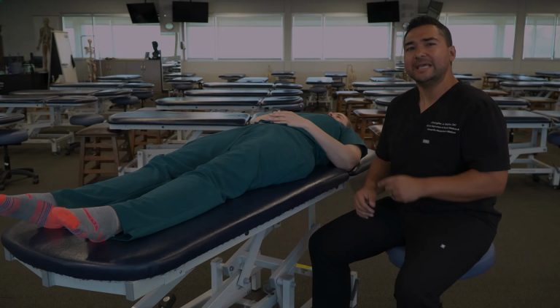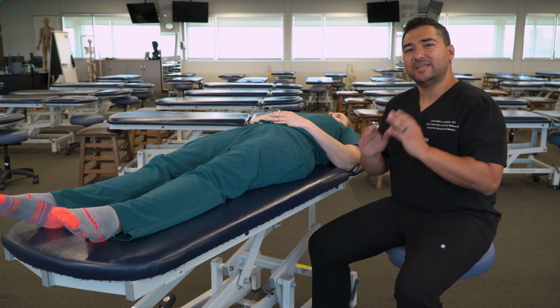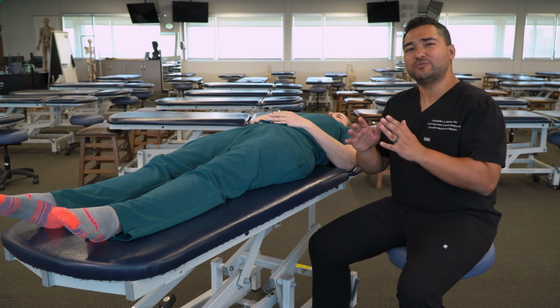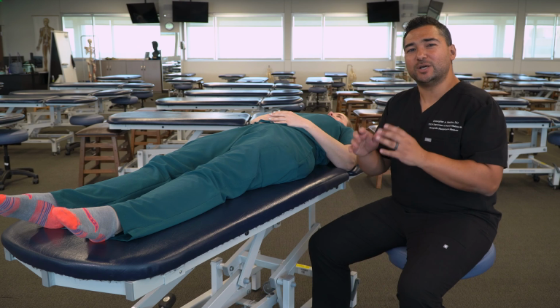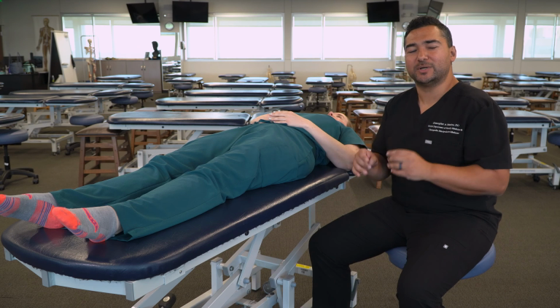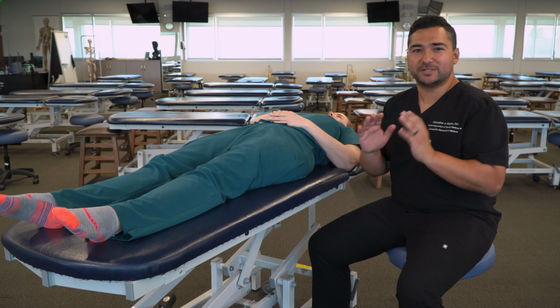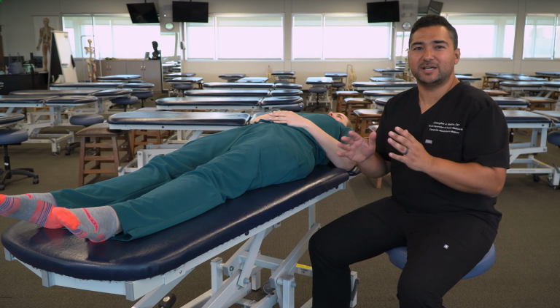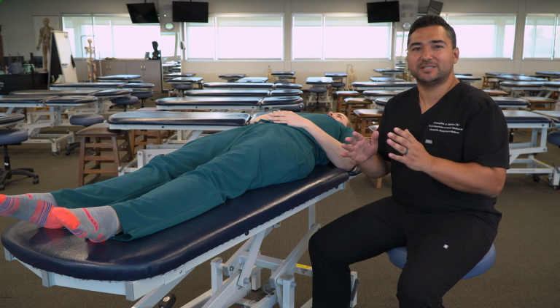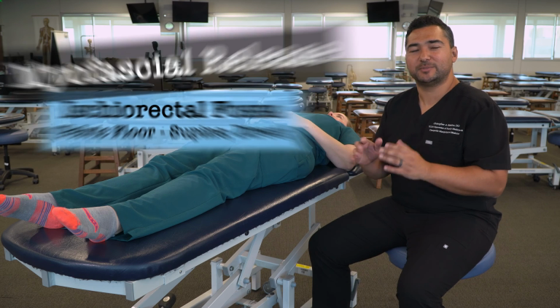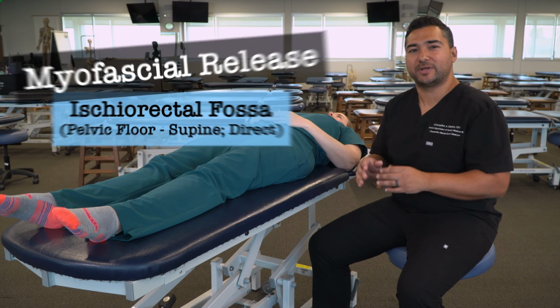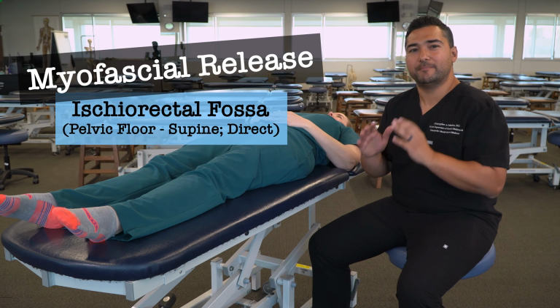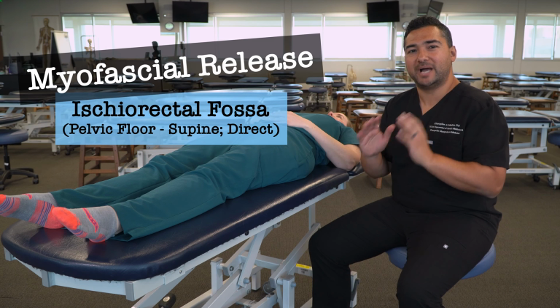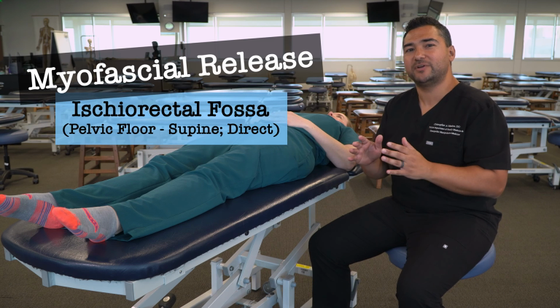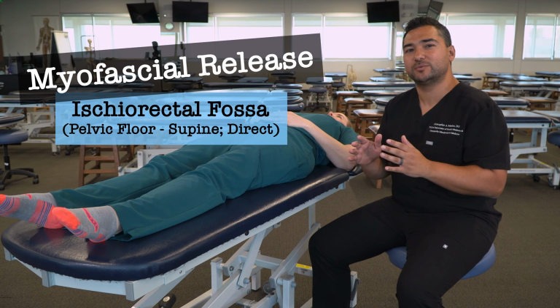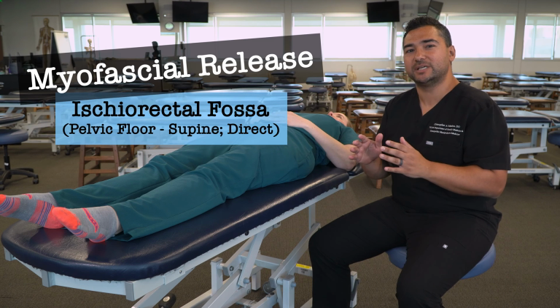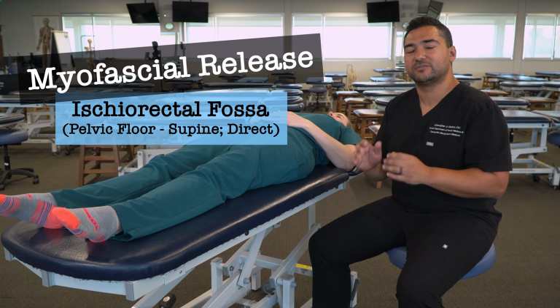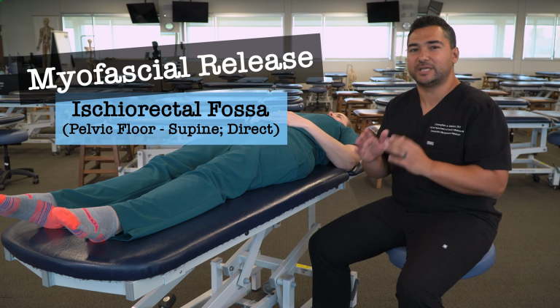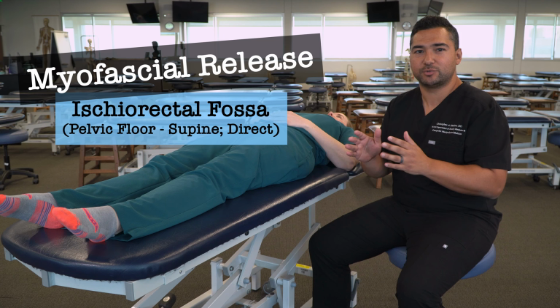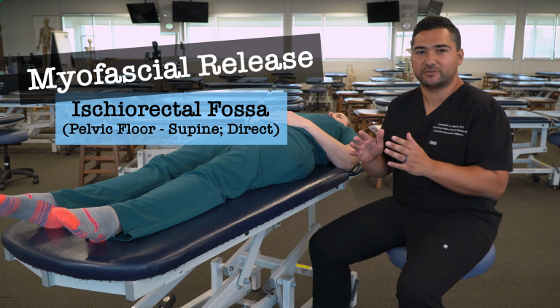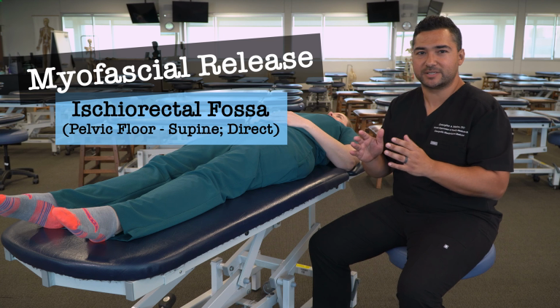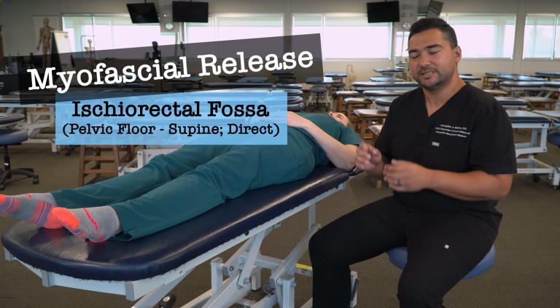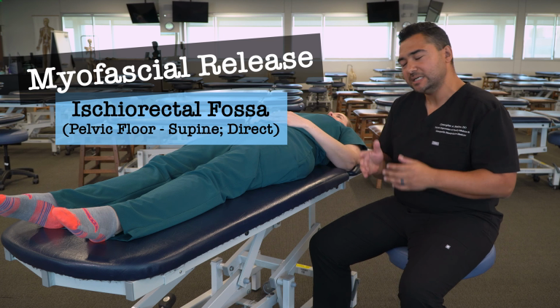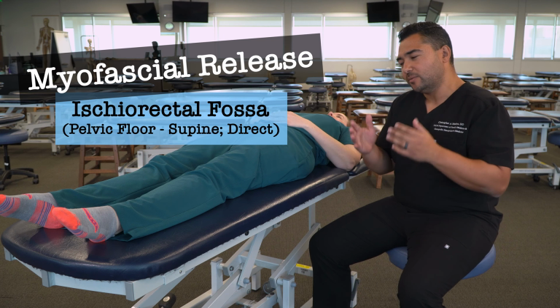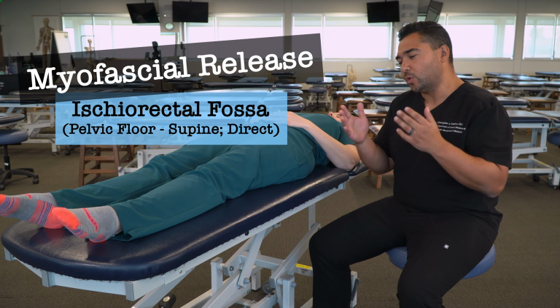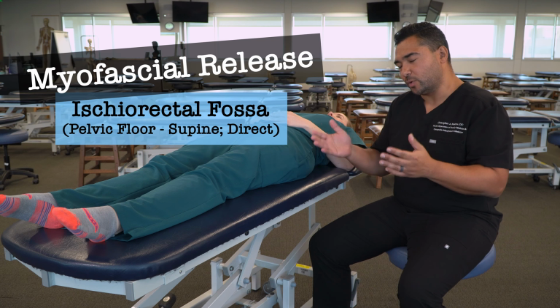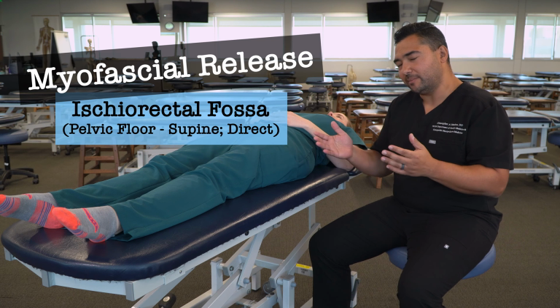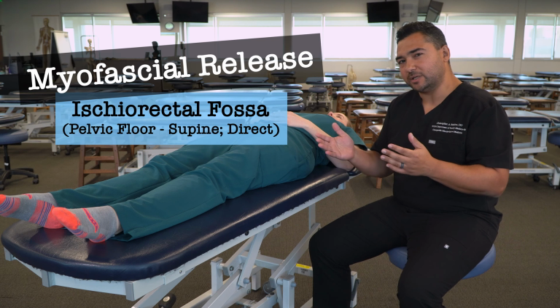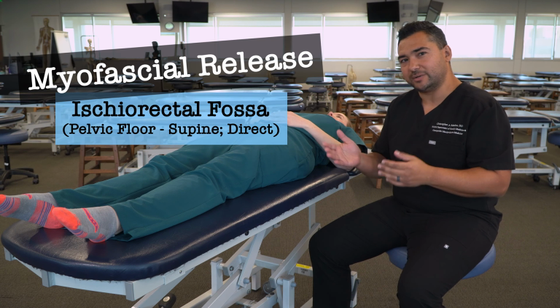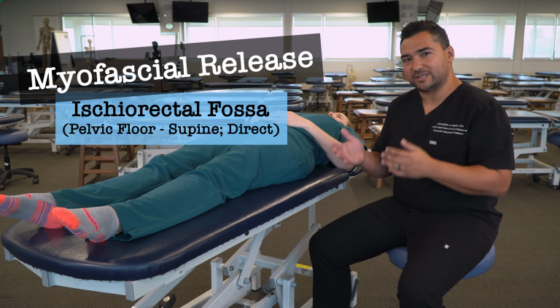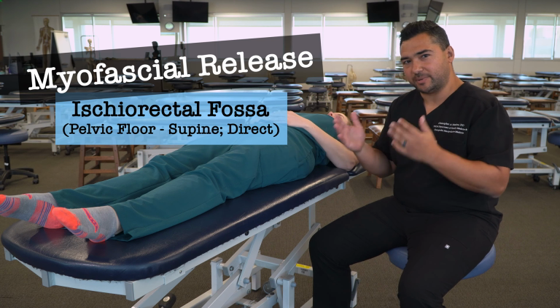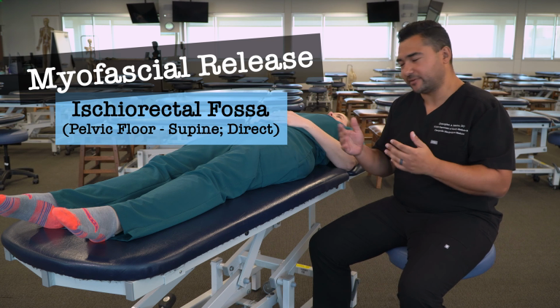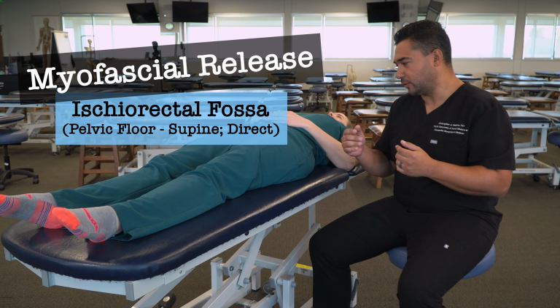In this video we're going to discuss and demonstrate myofascial release for the ischiirectal fossa, or more commonly known as the pelvic floor.